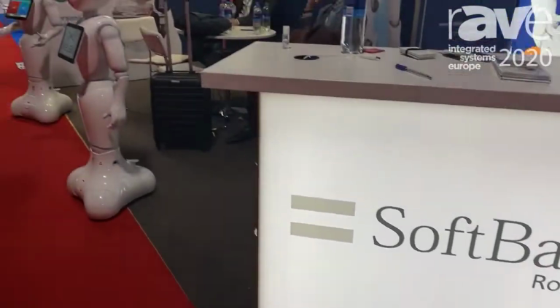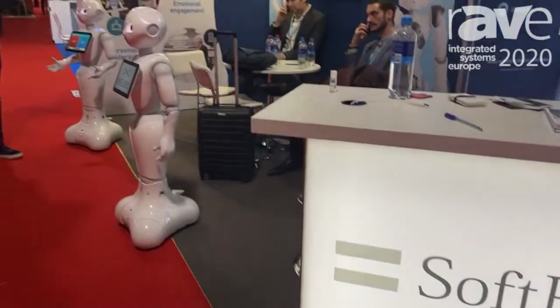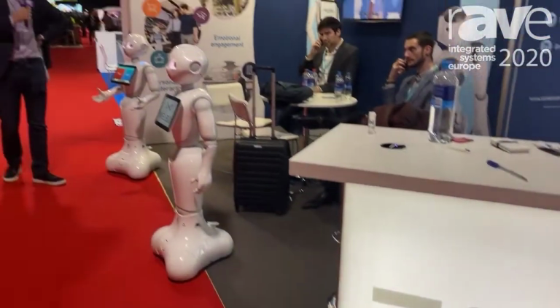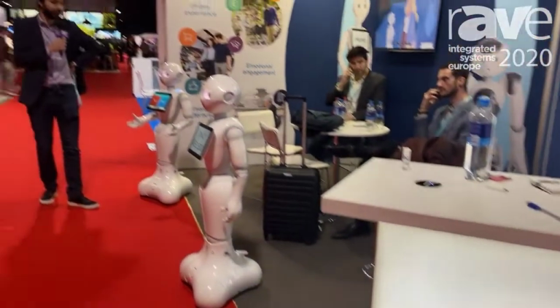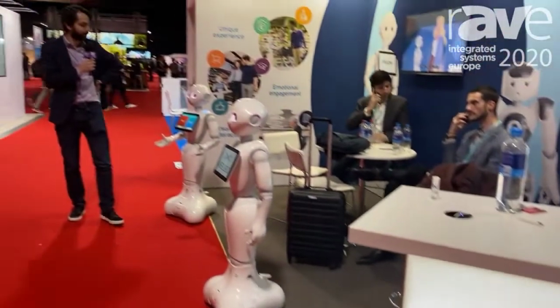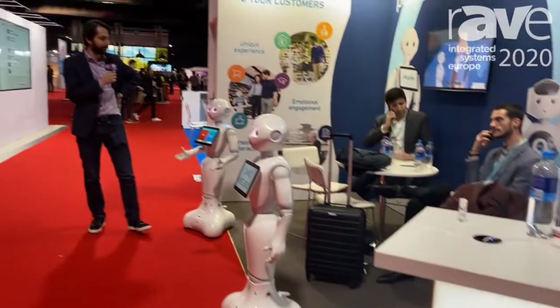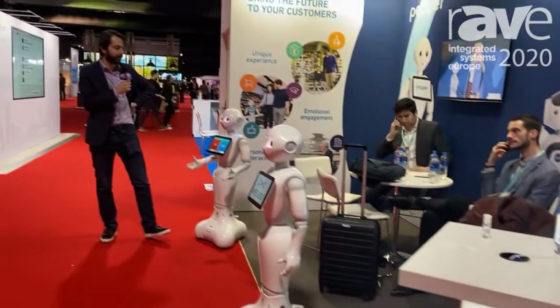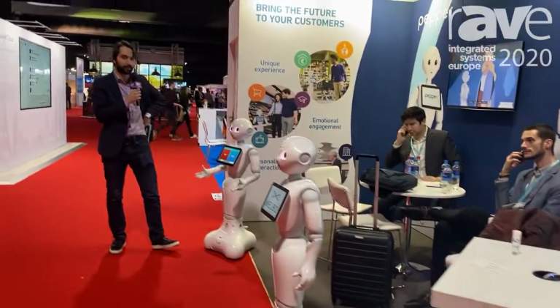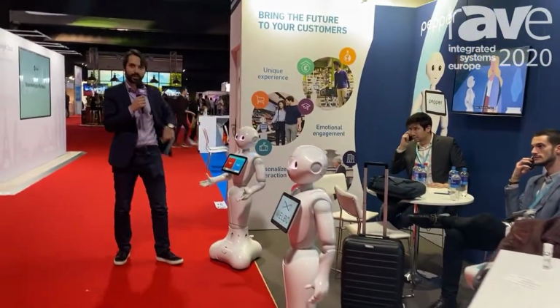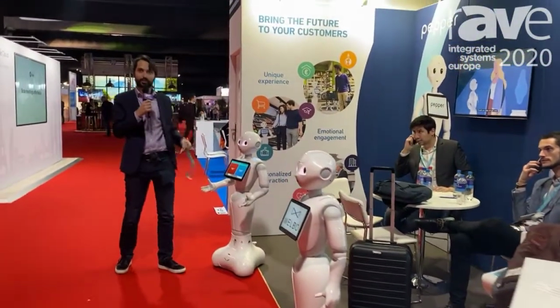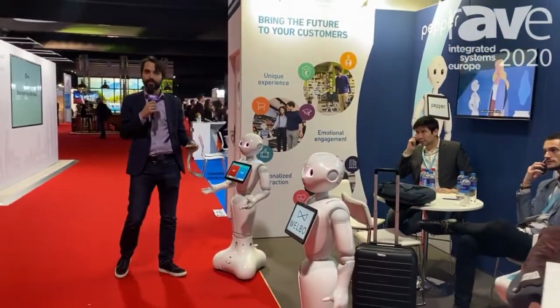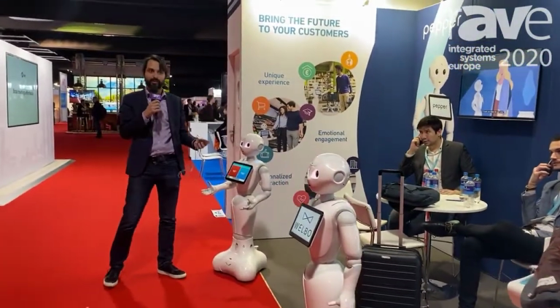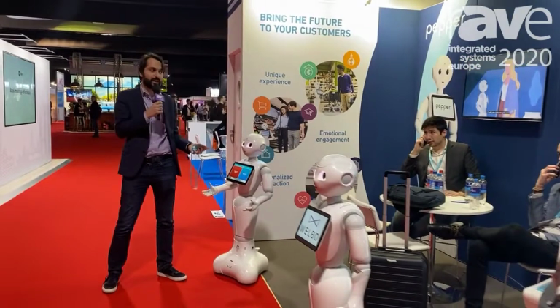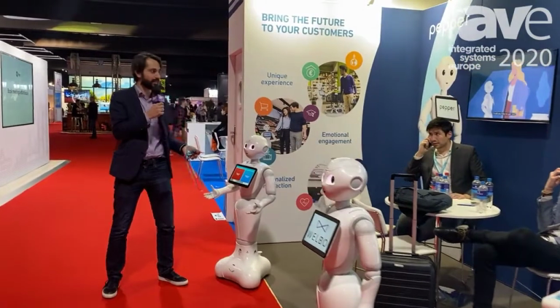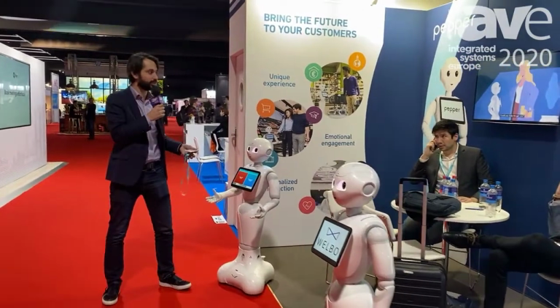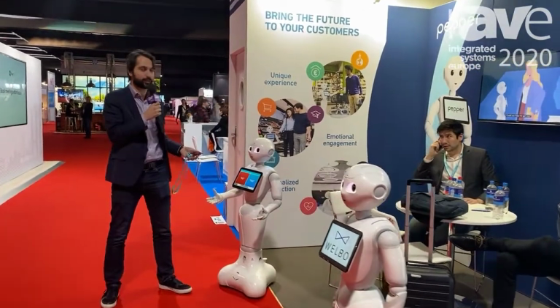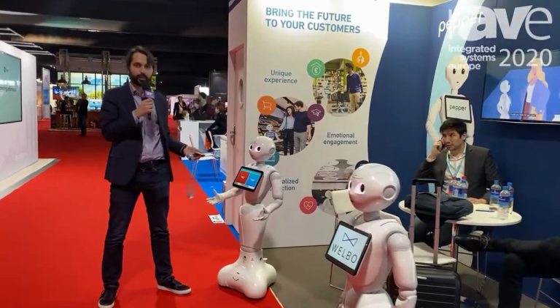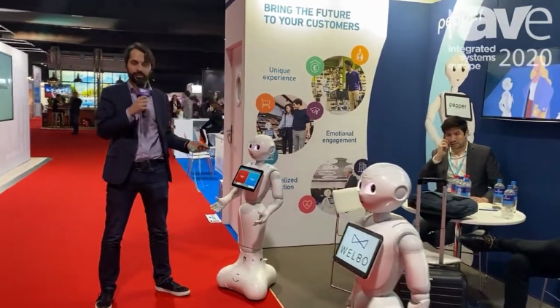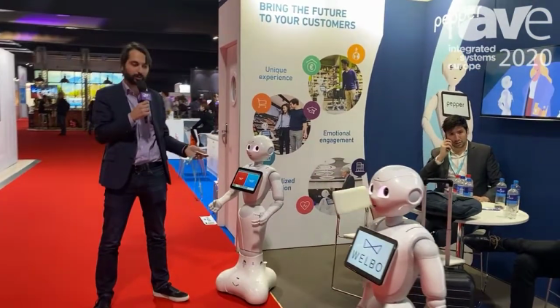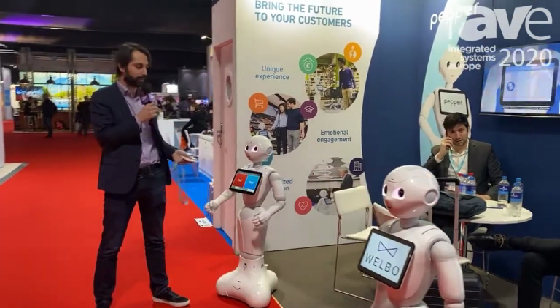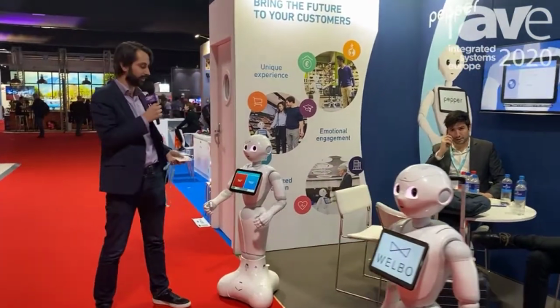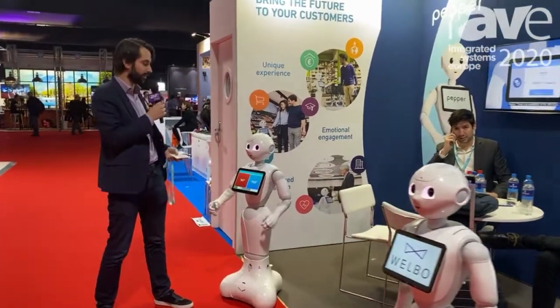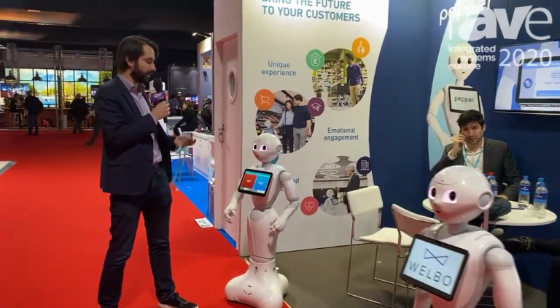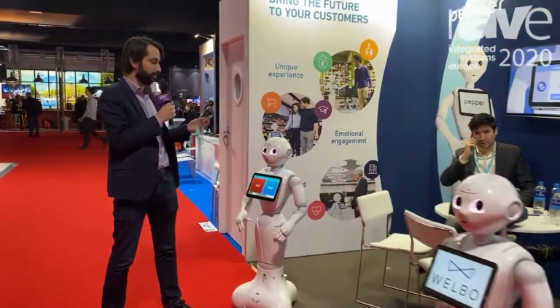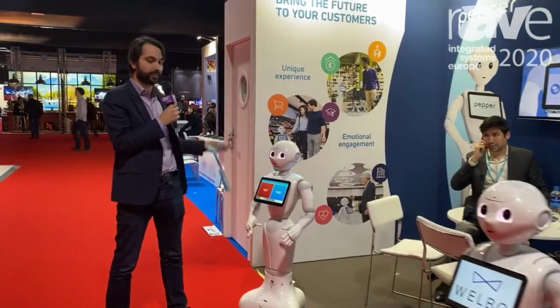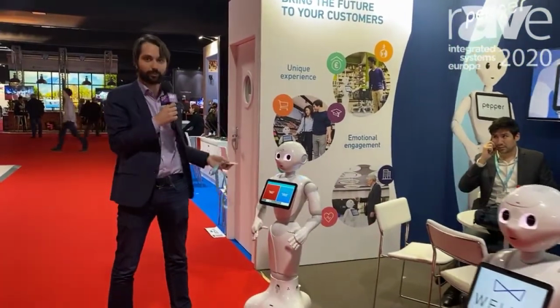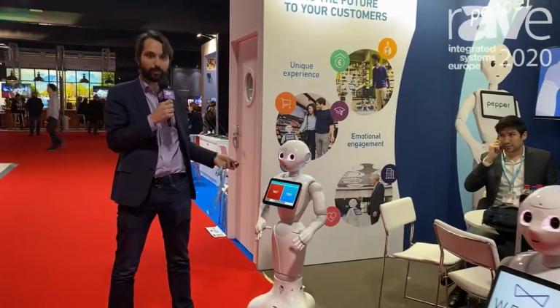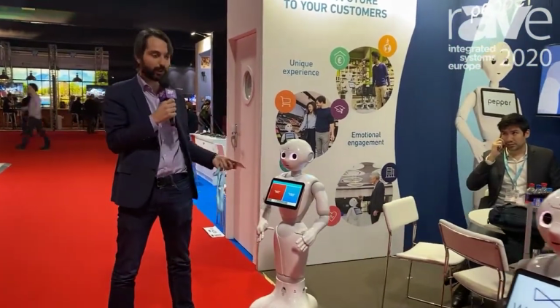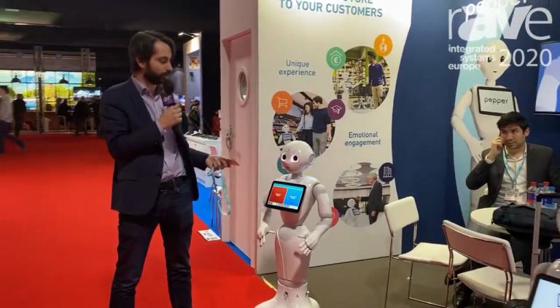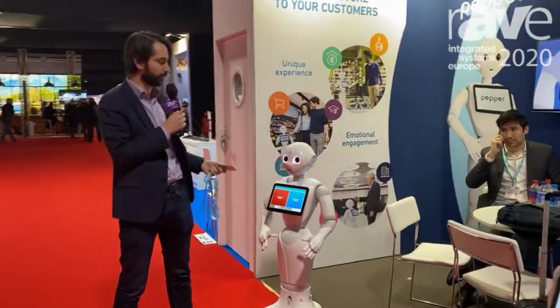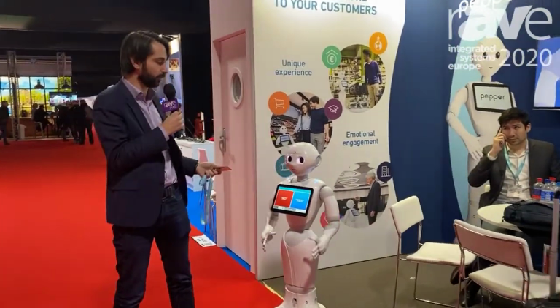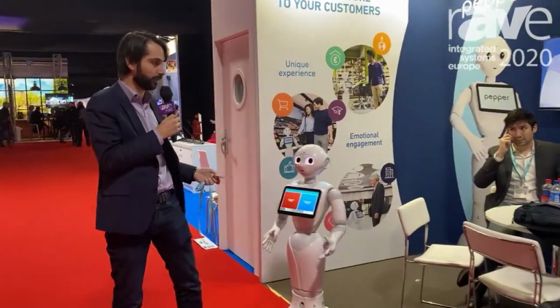Hi everyone, my name is Jonathan Bodia. We're here at ISE 2020 at SoftBank Robotics, presenting Pepper, our humanoid robot.